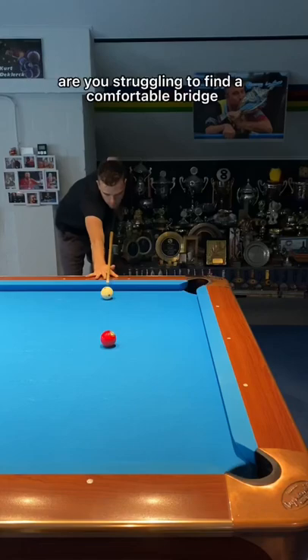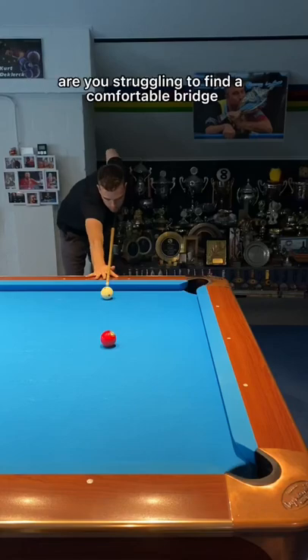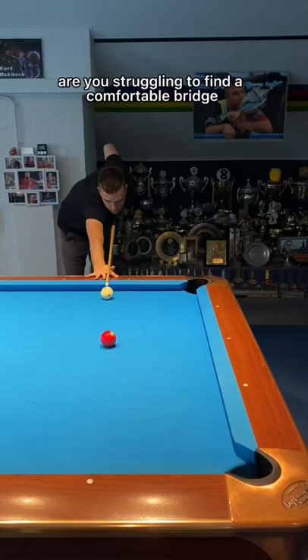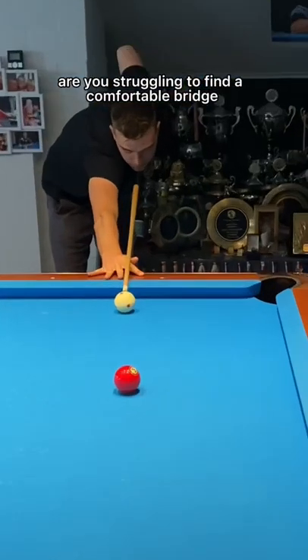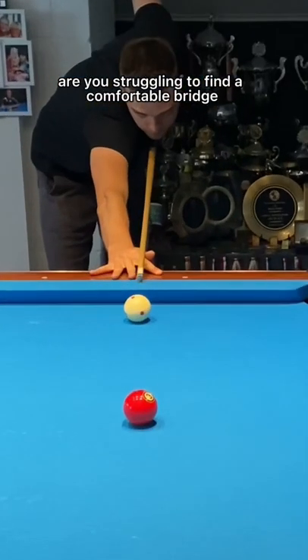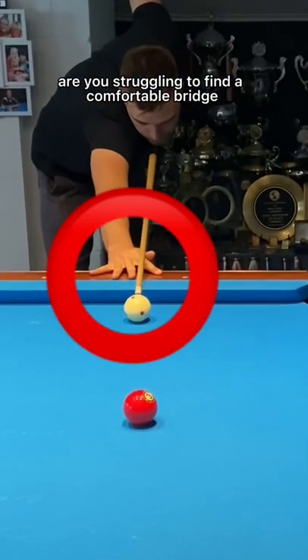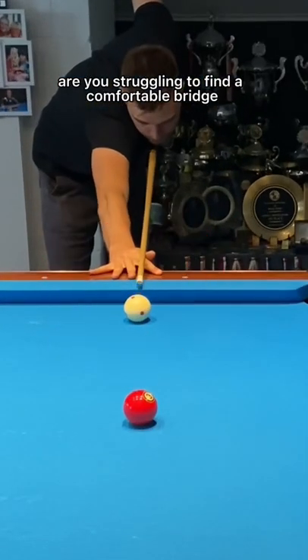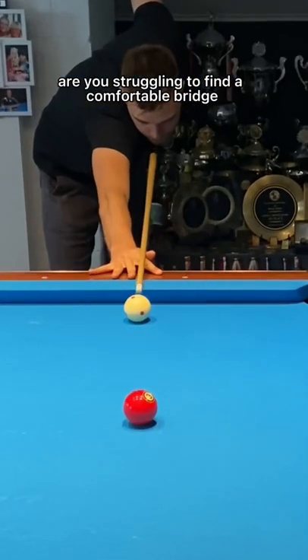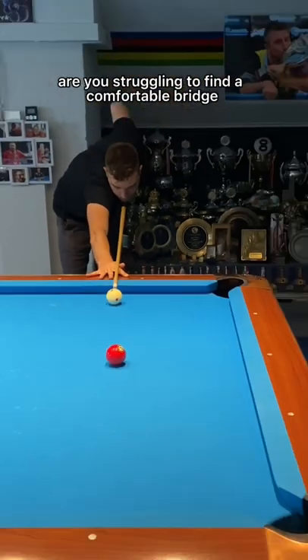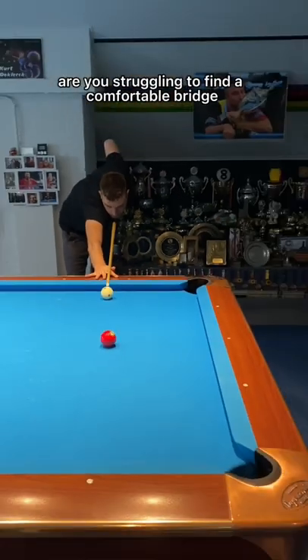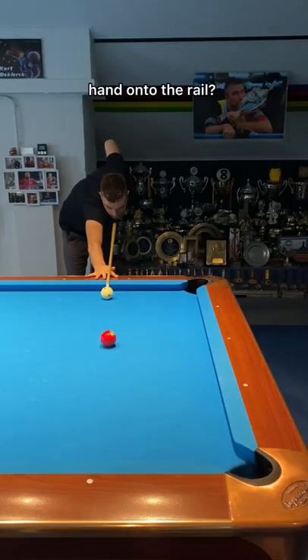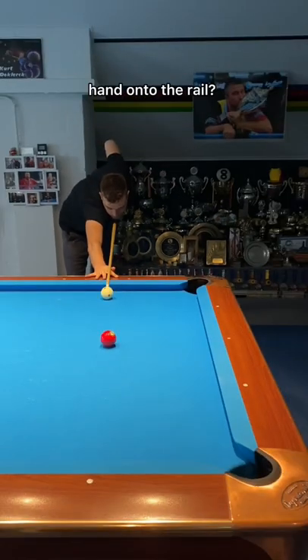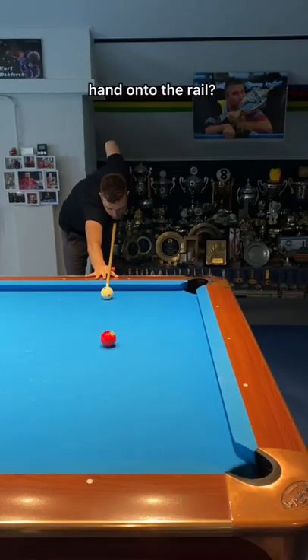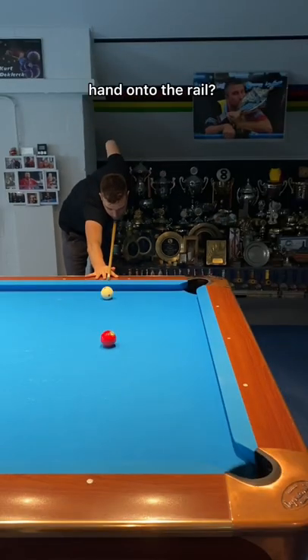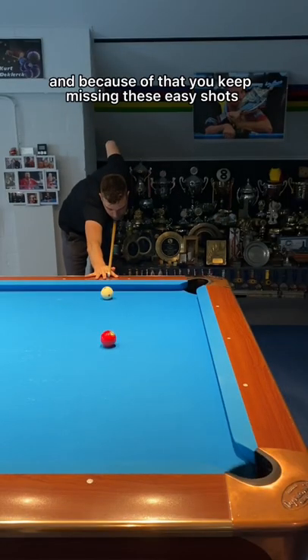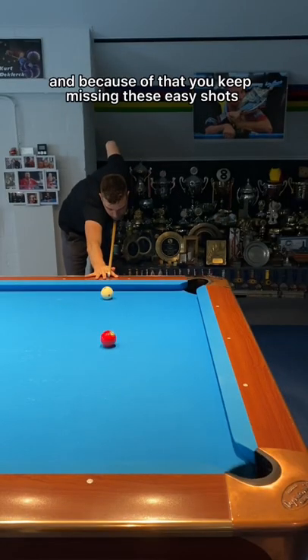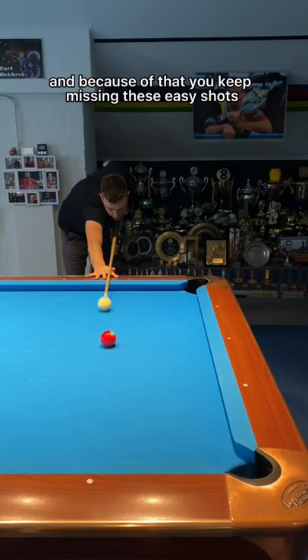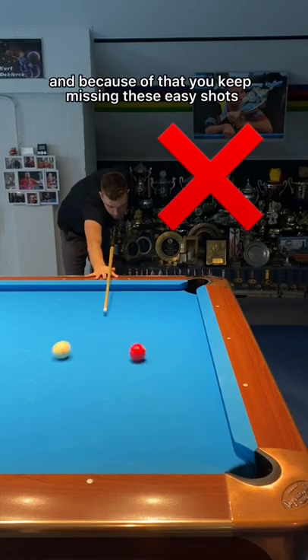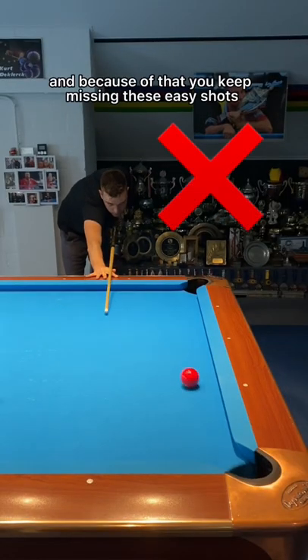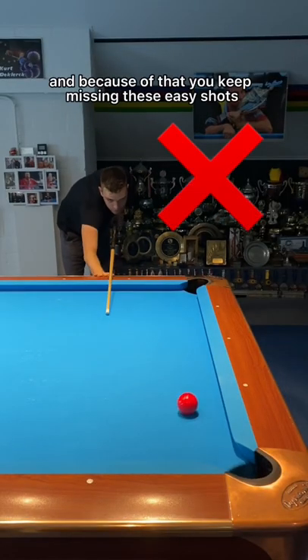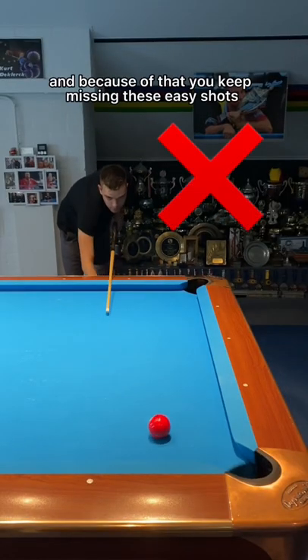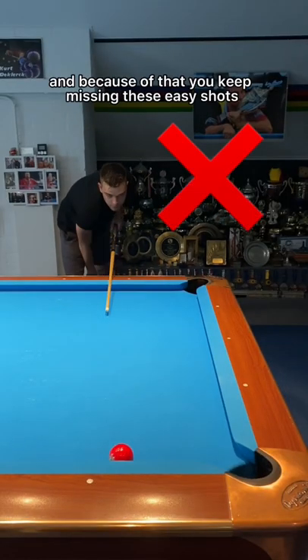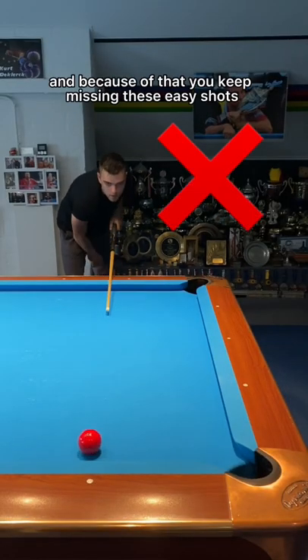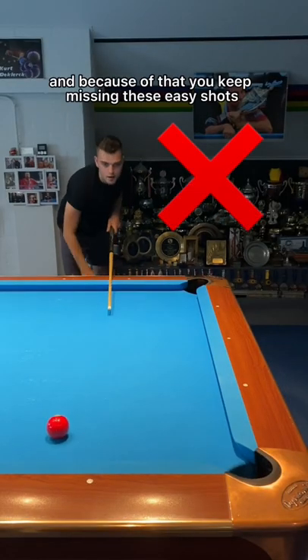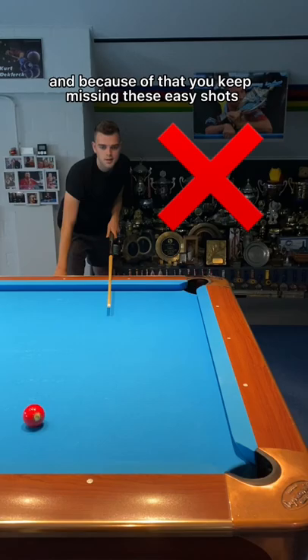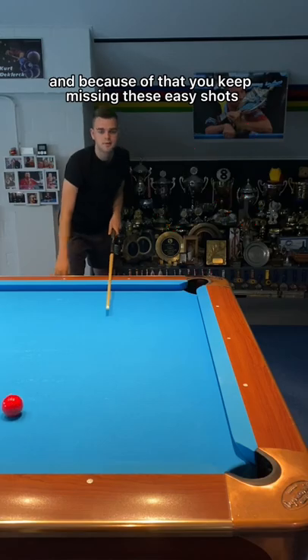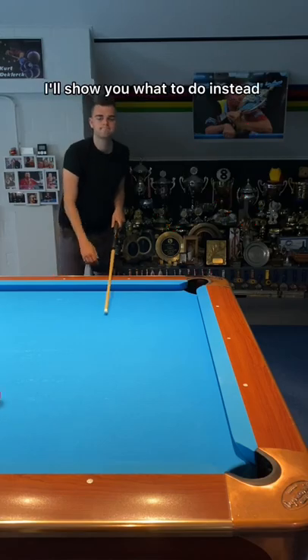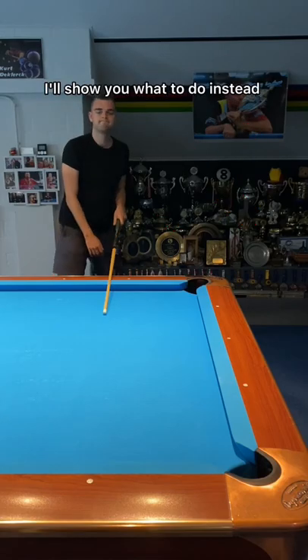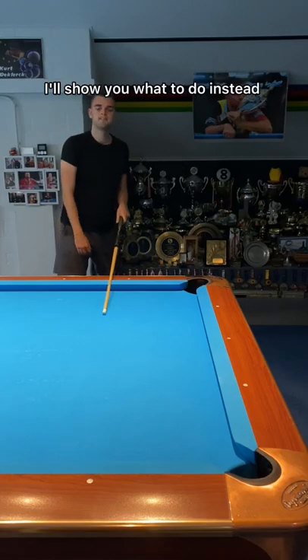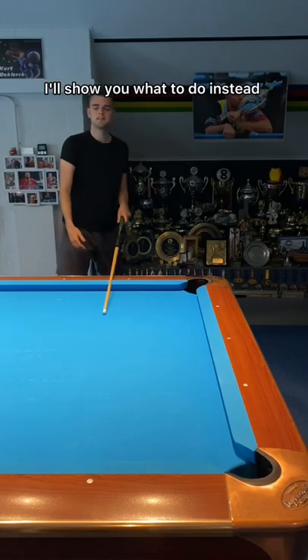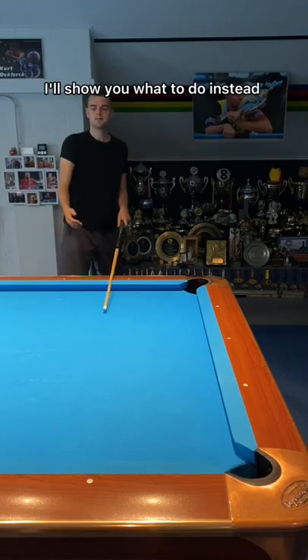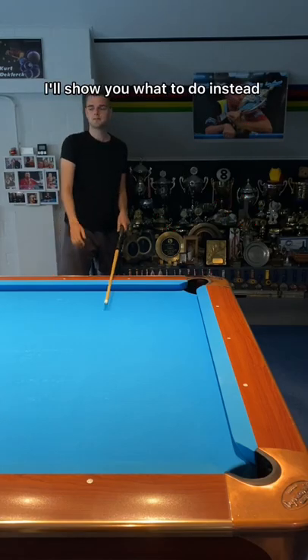Are you struggling to find a comfortable bridge hand onto the rail, and because of that you keep missing these easy shots? I'll show you what to do.